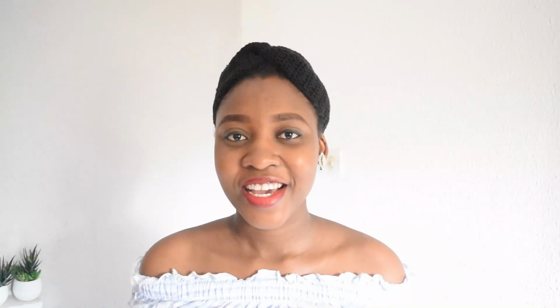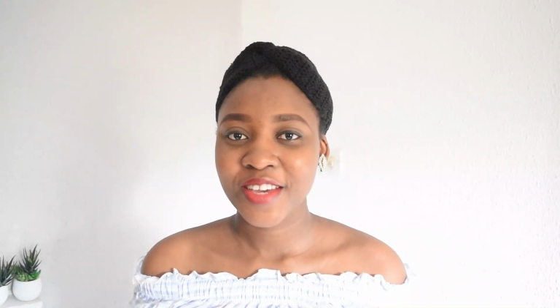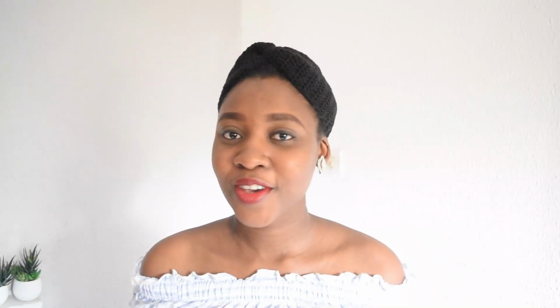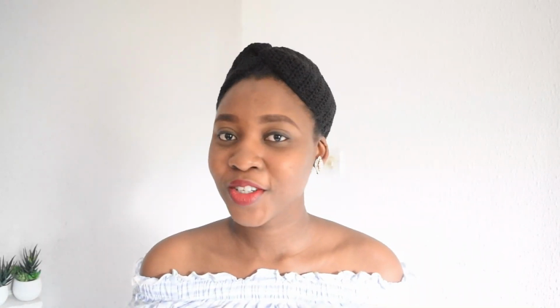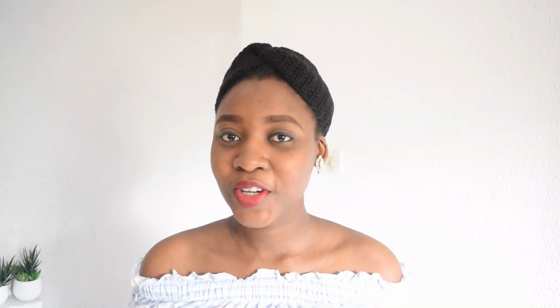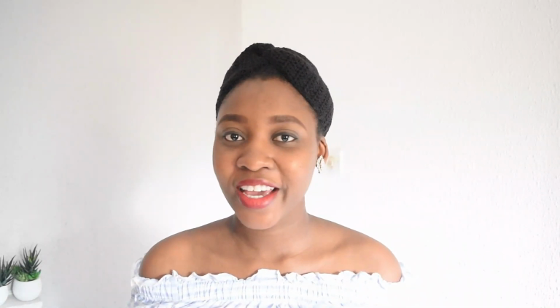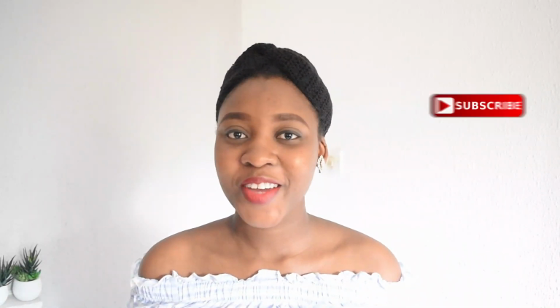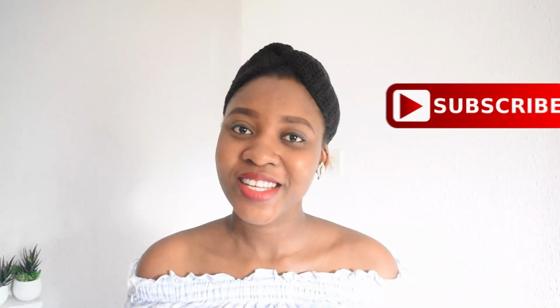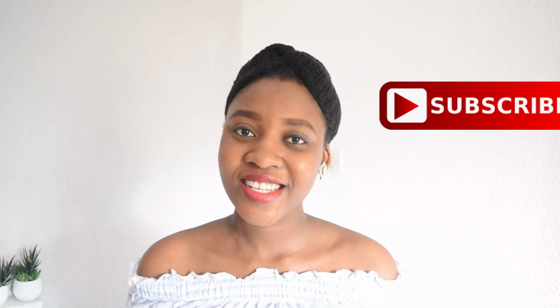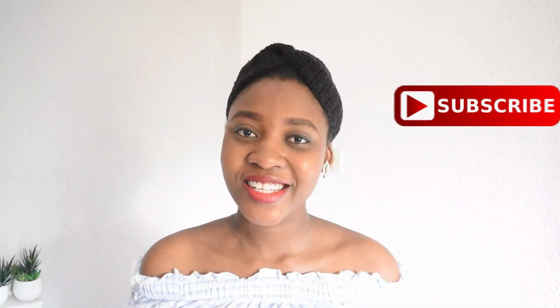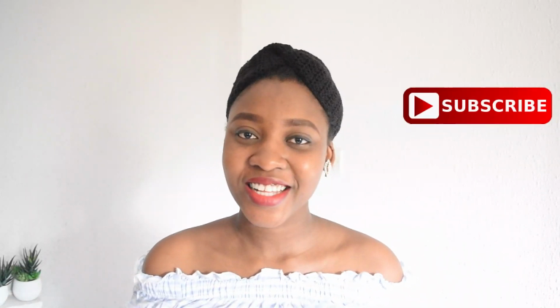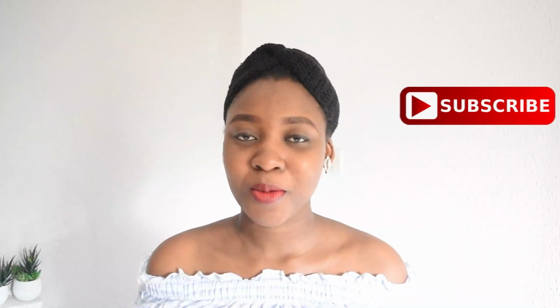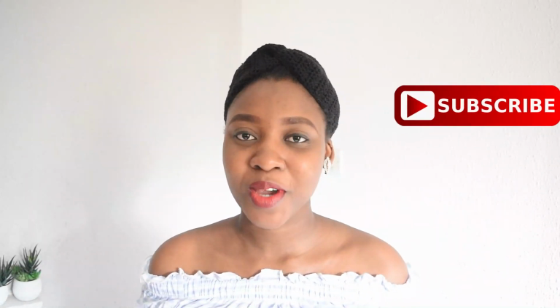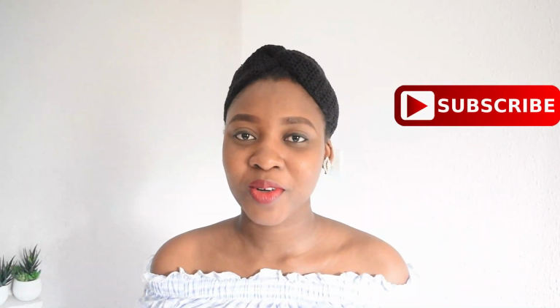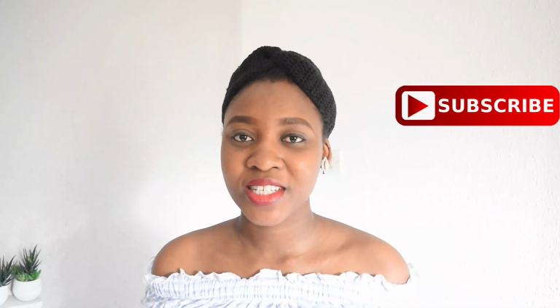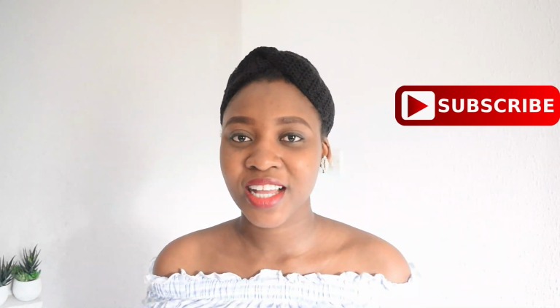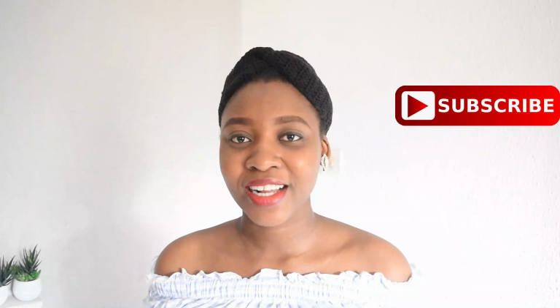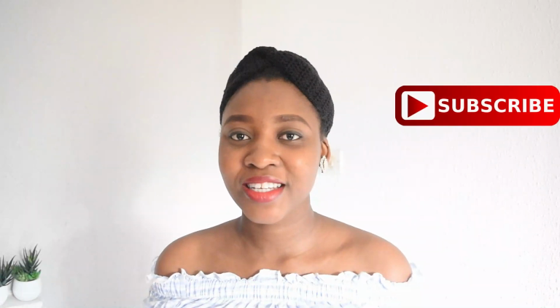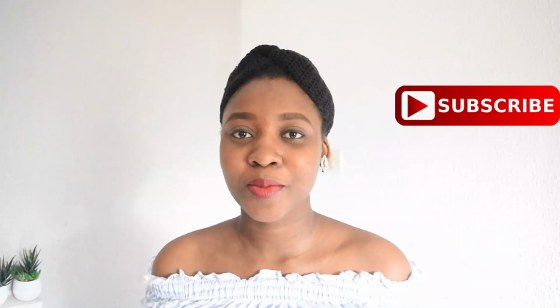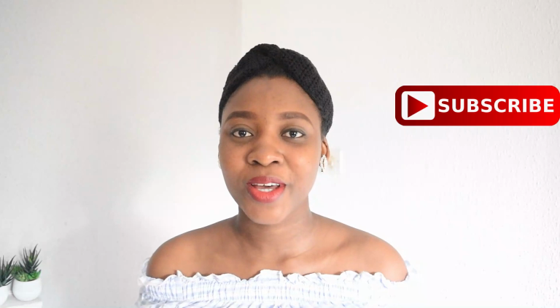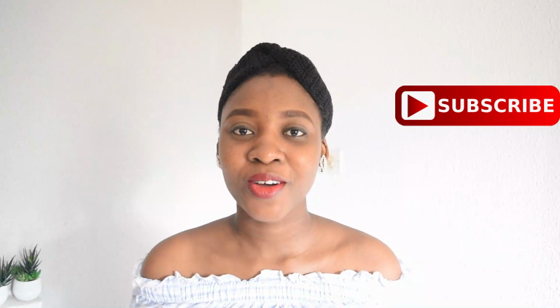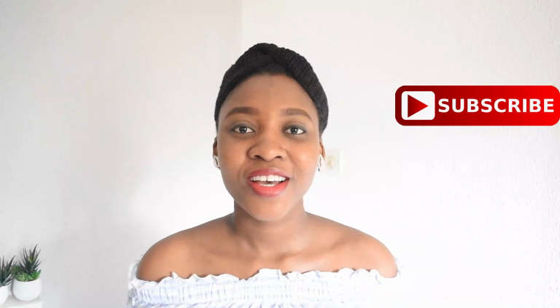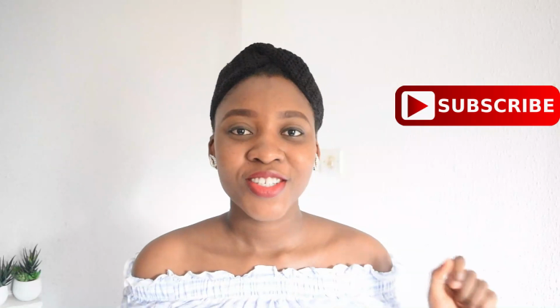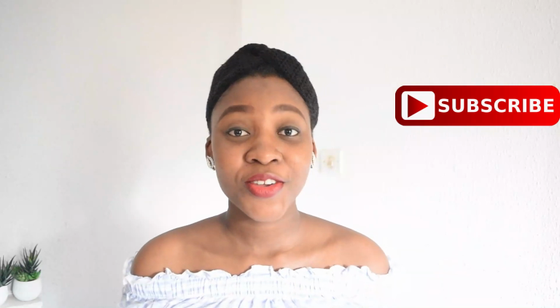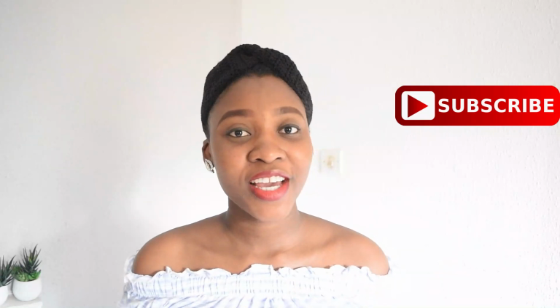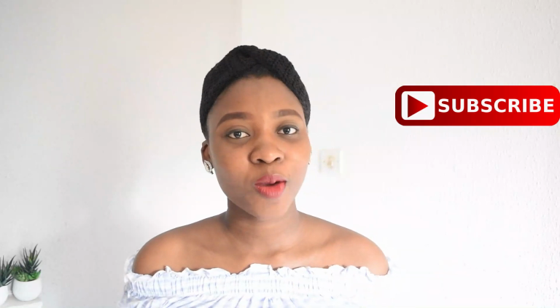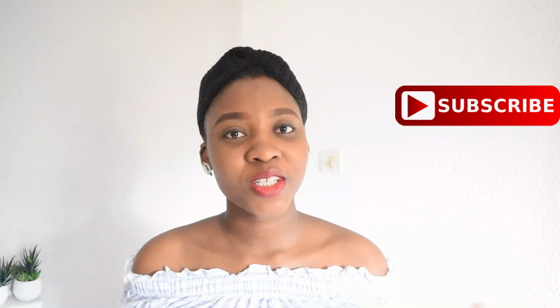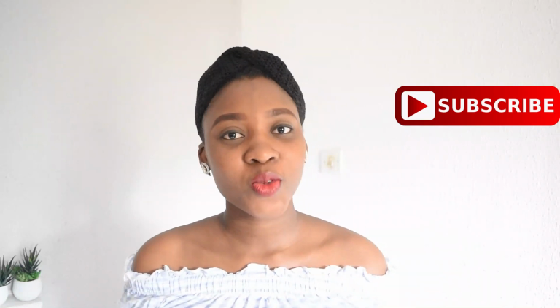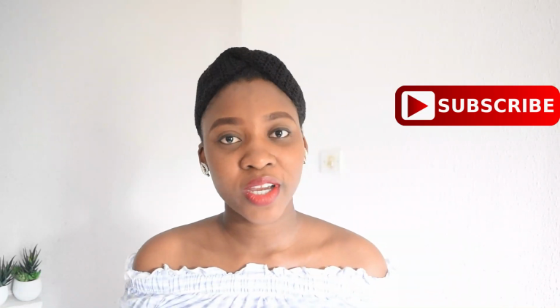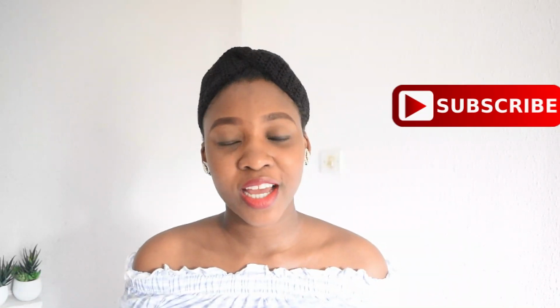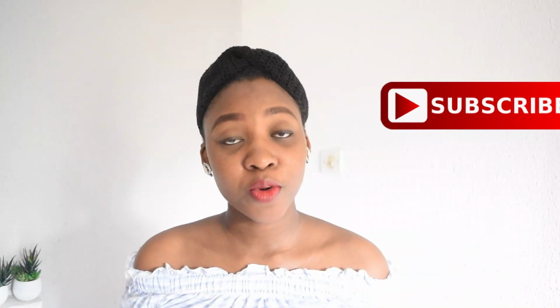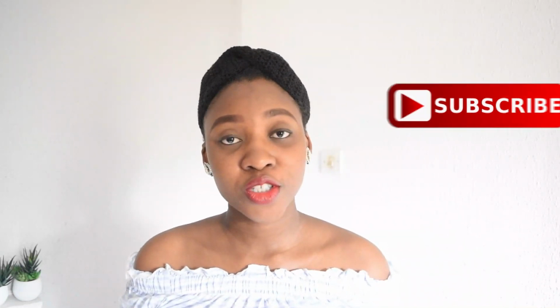If you're new here, please click that subscribe button and click the bell so you get updates when I post new videos. And let's get right into the video.